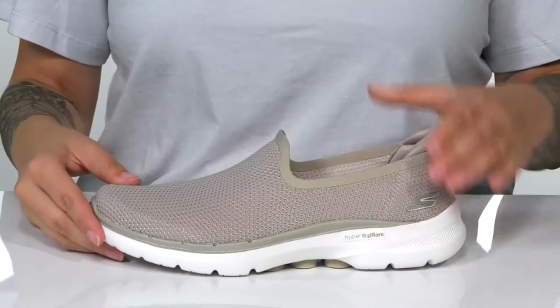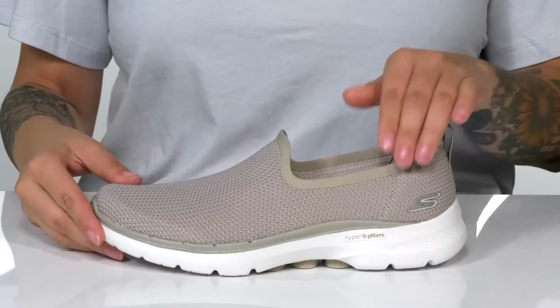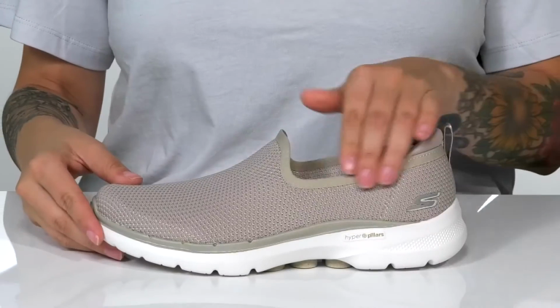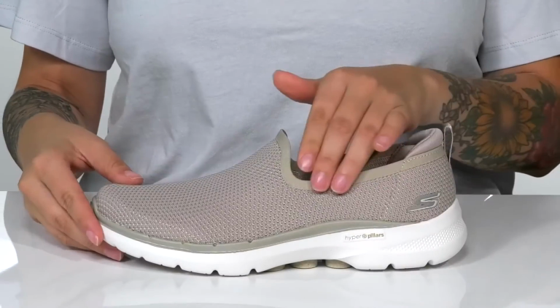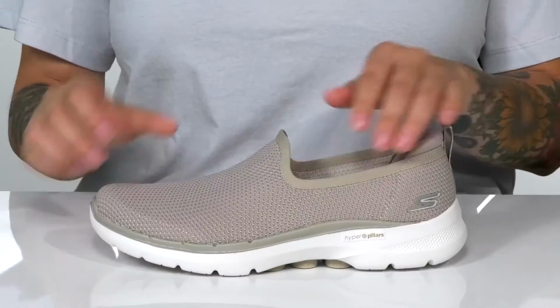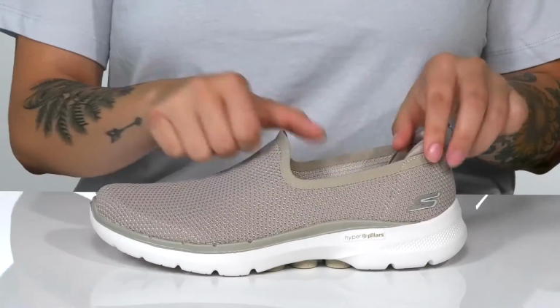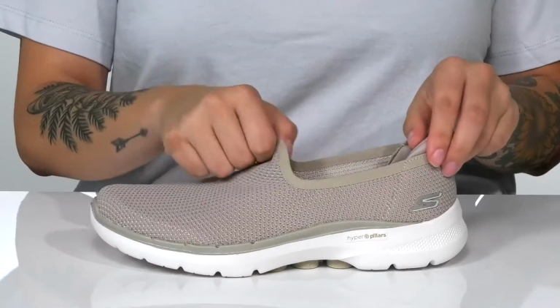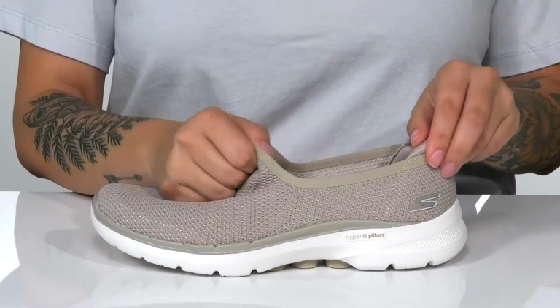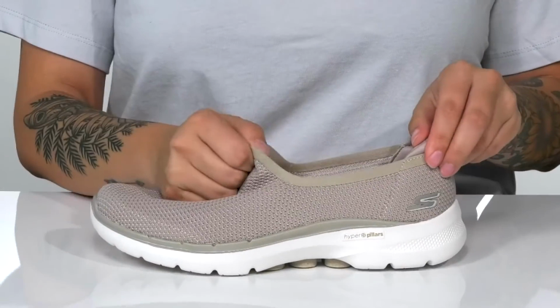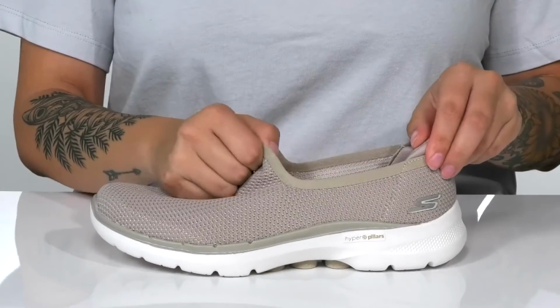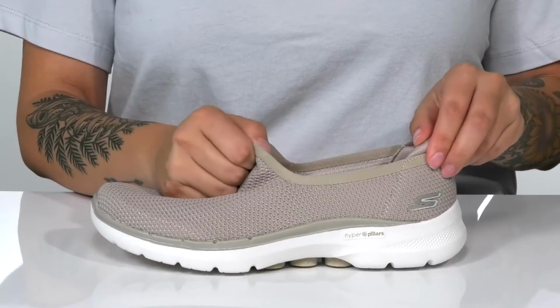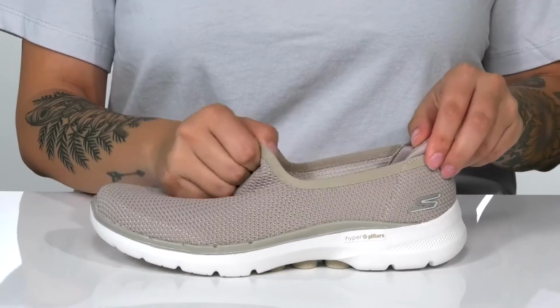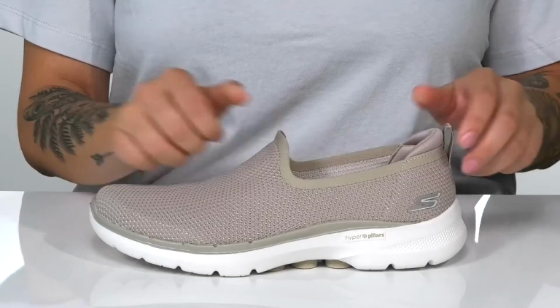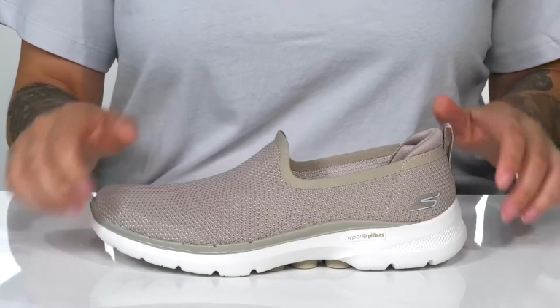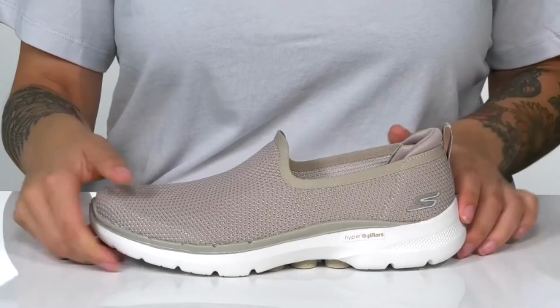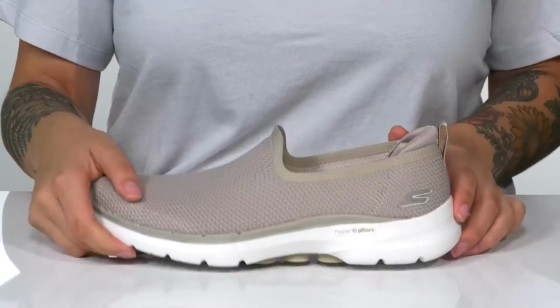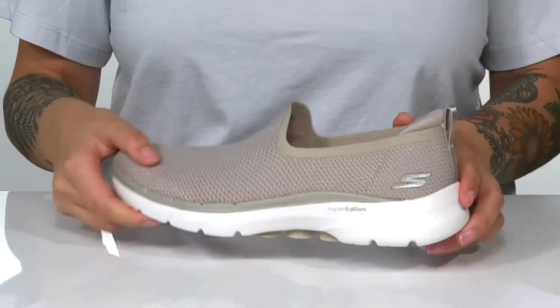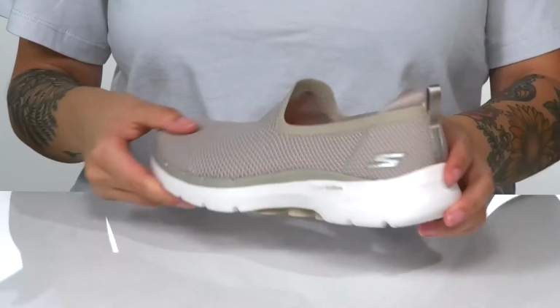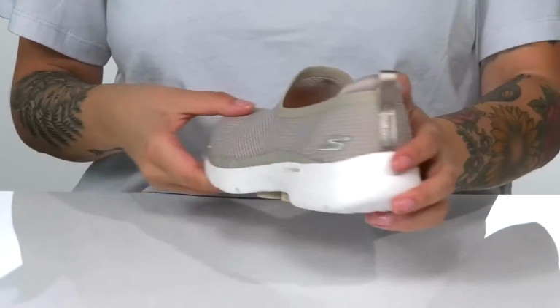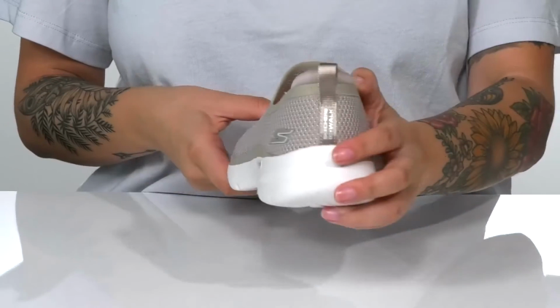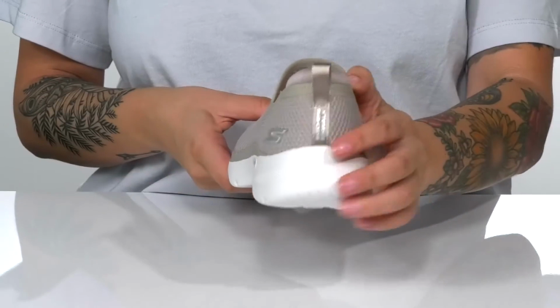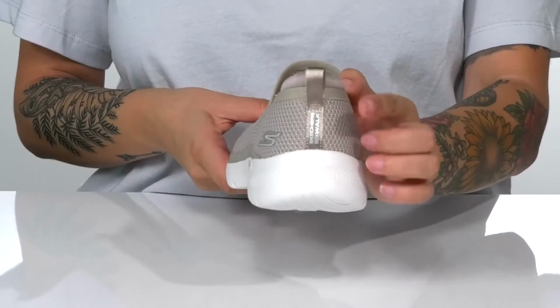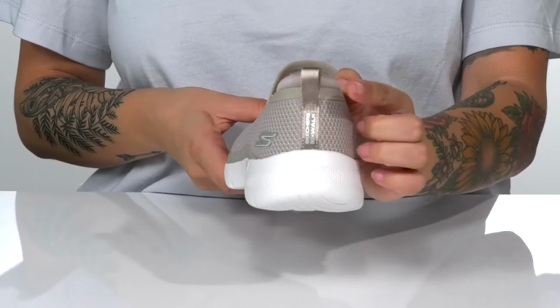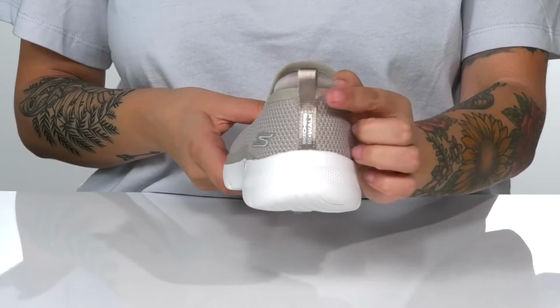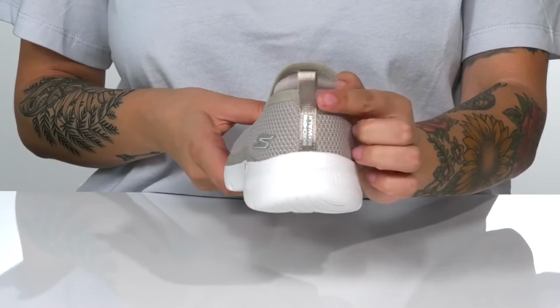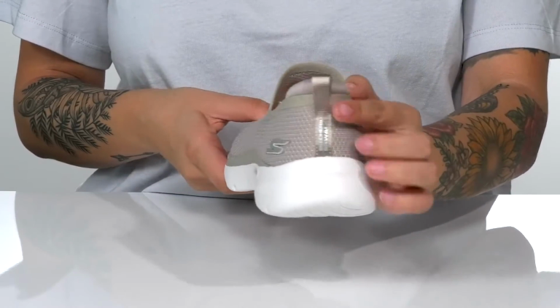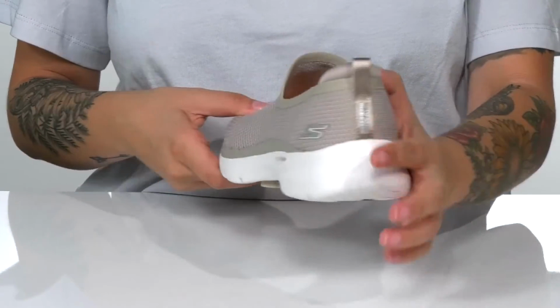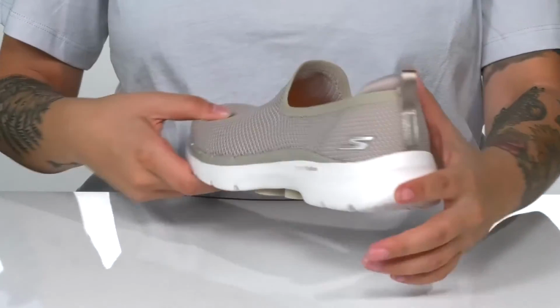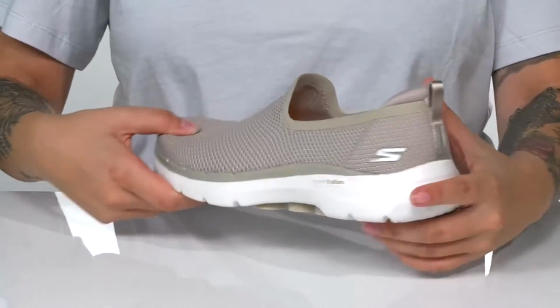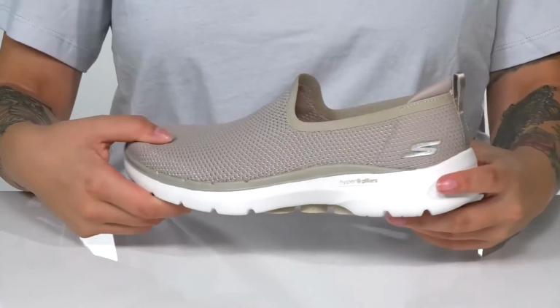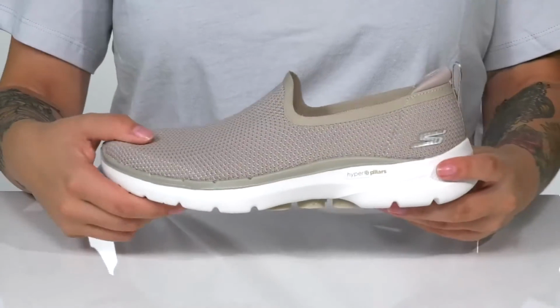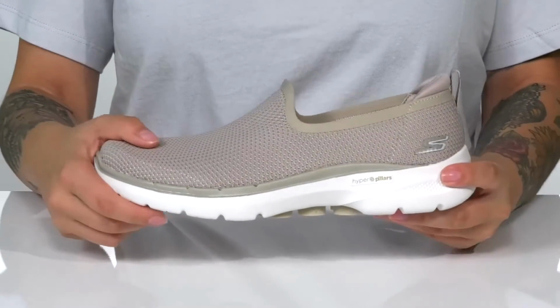That collar is going to stretch, allowing you to slip these on very easily, and there is a pull tab at the back to assist you.